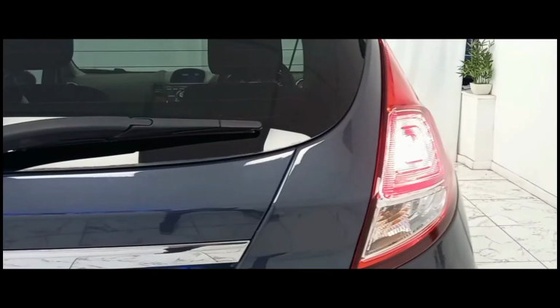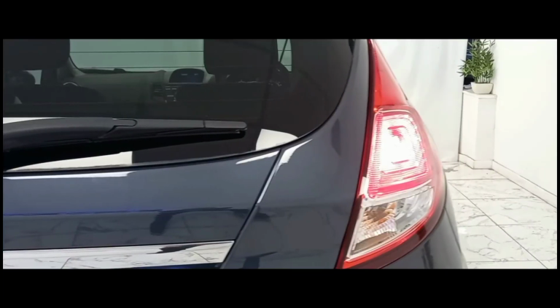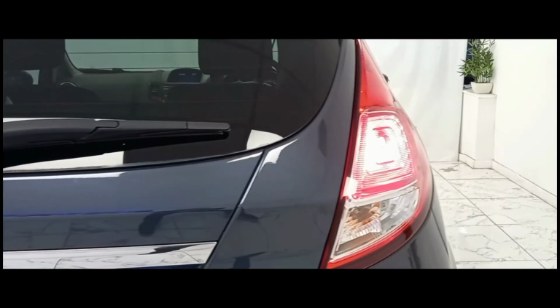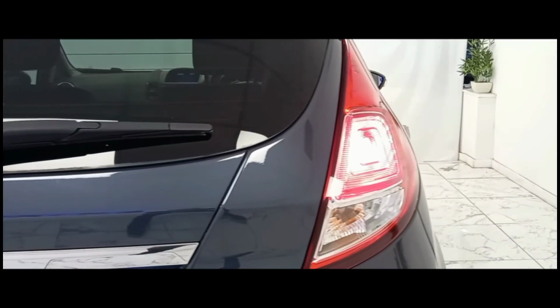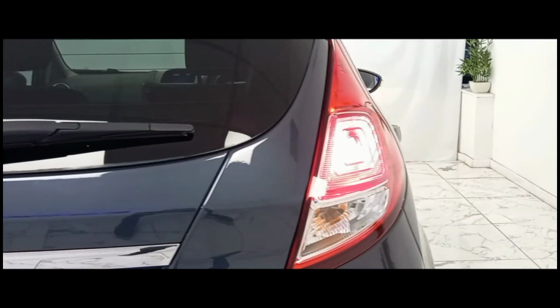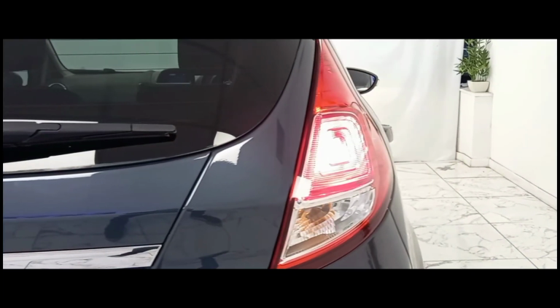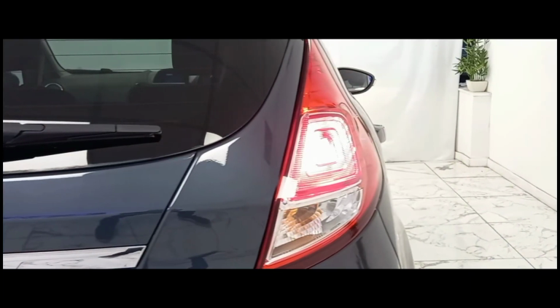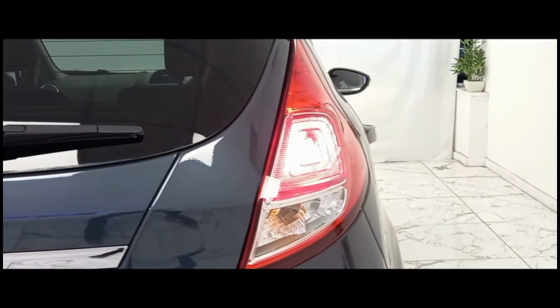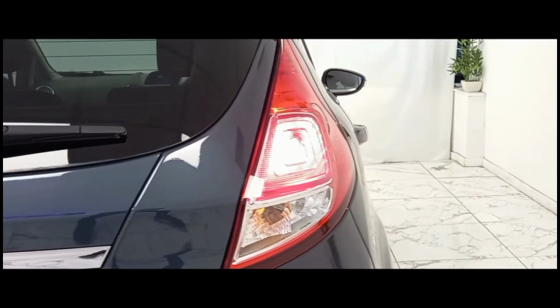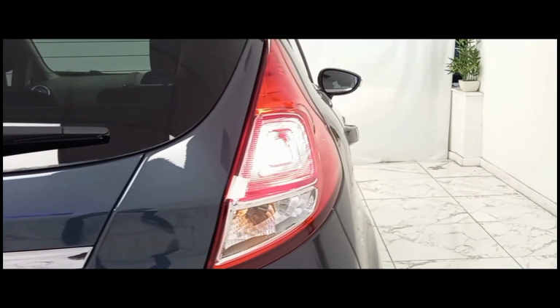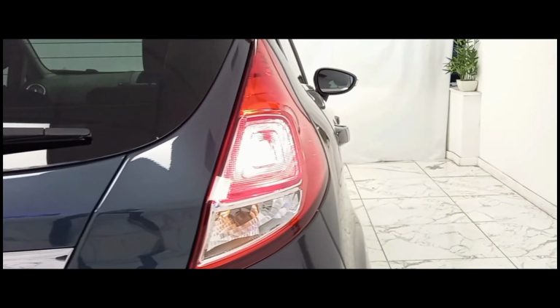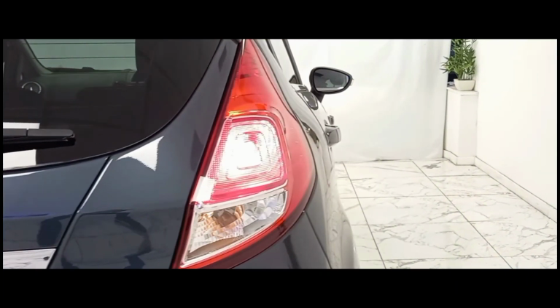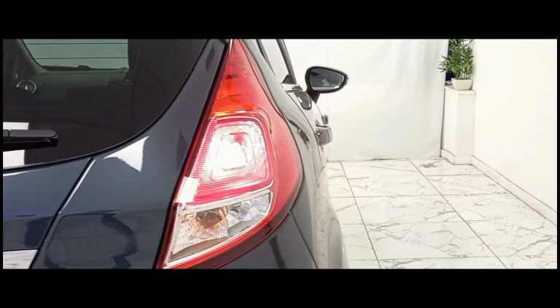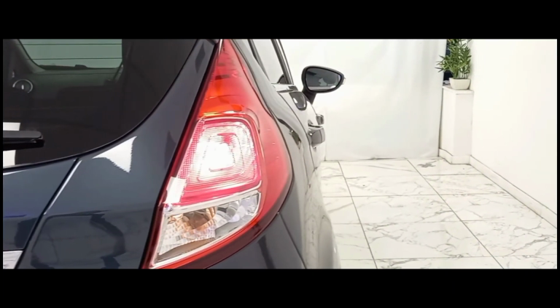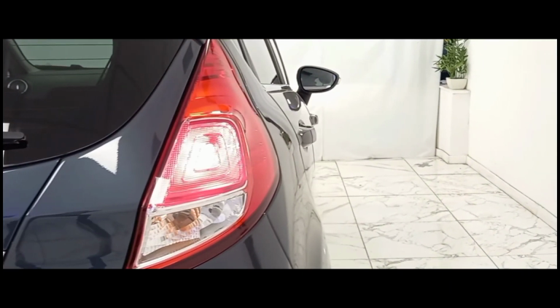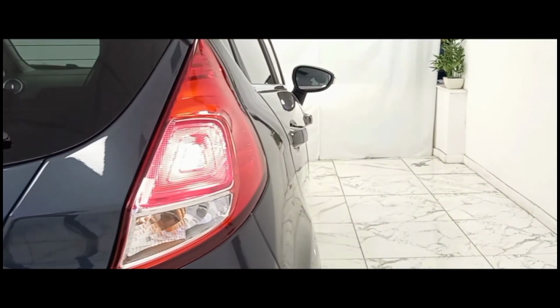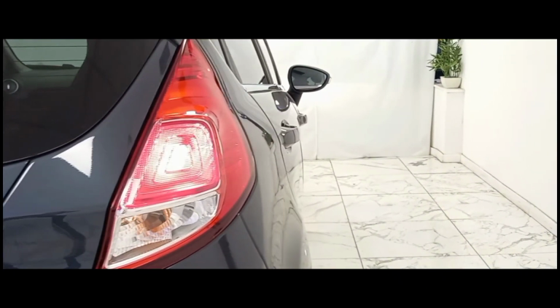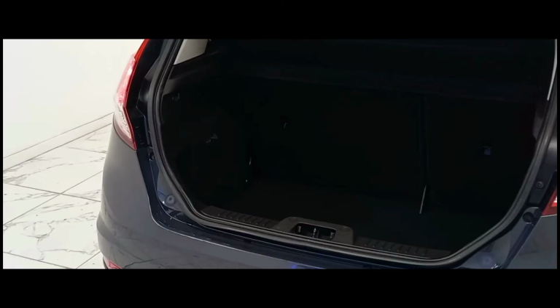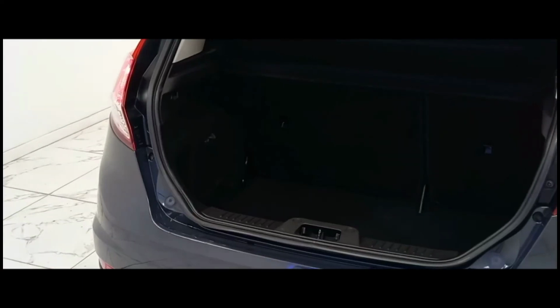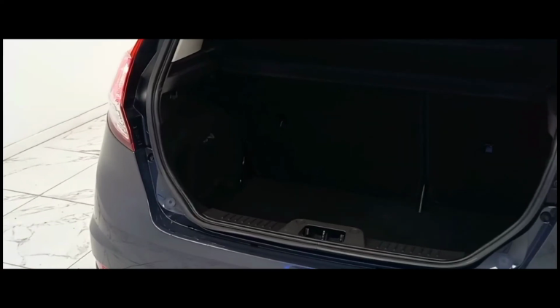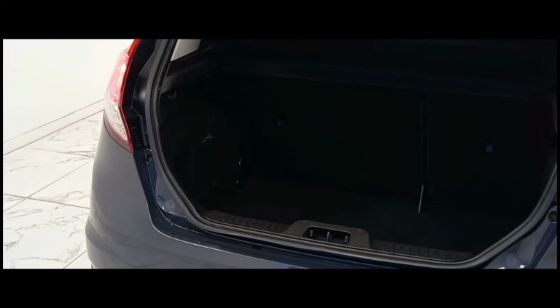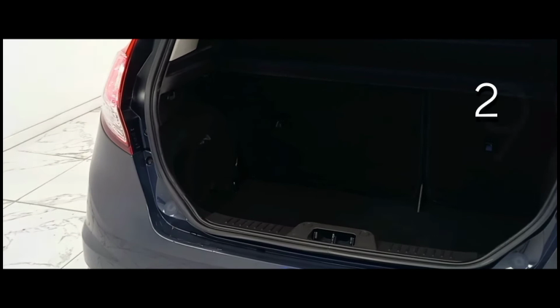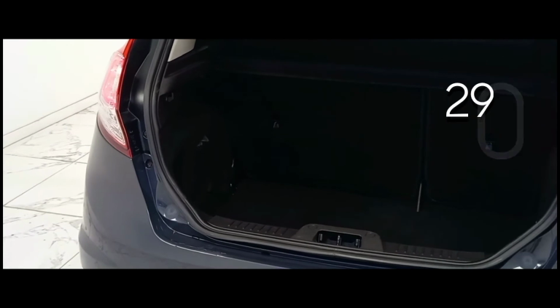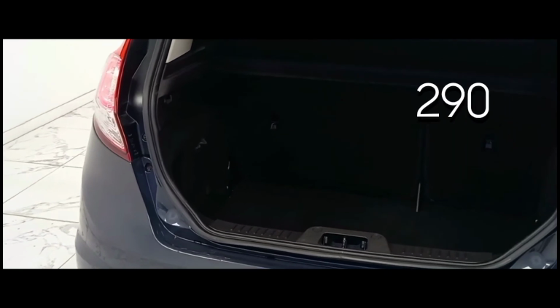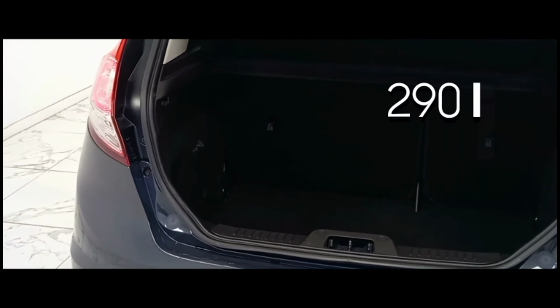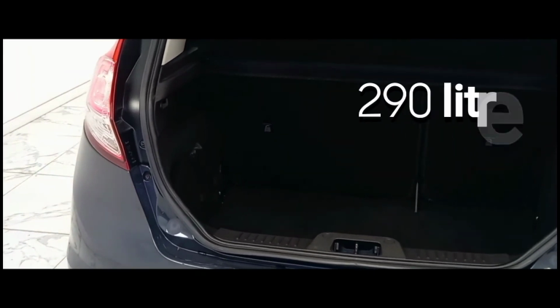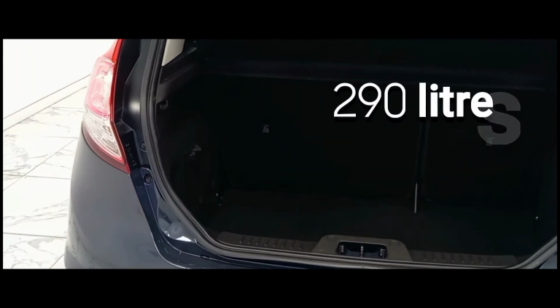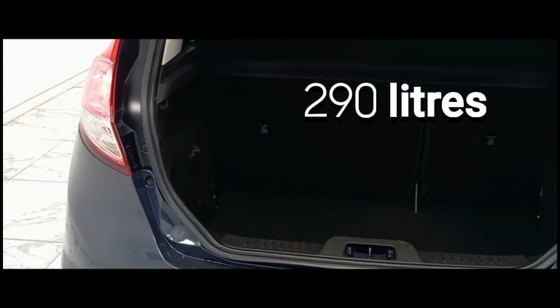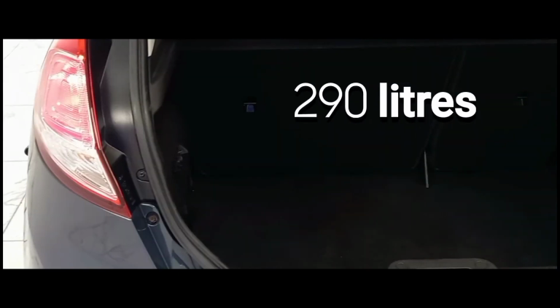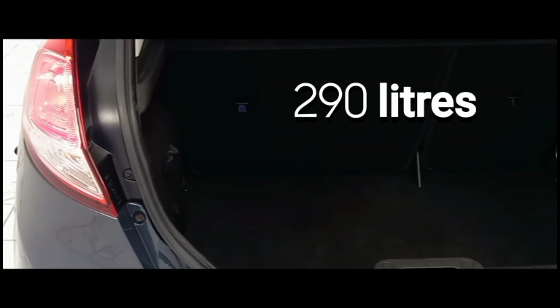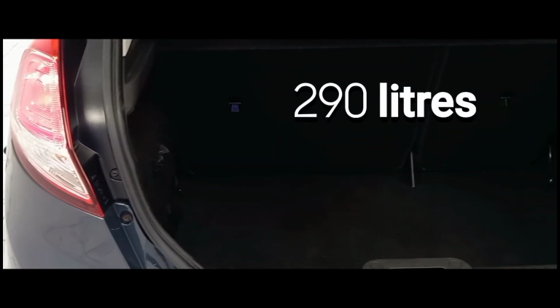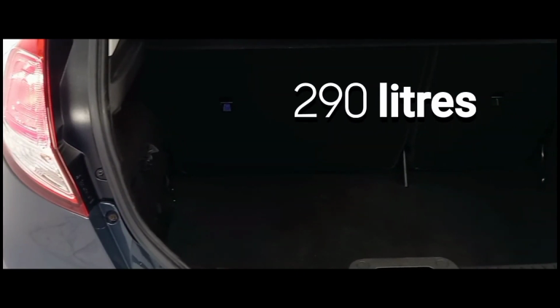As we make our way to the rear, it's clear that Ford have given us a very generous offer with an amazing 290 litres of boot space.